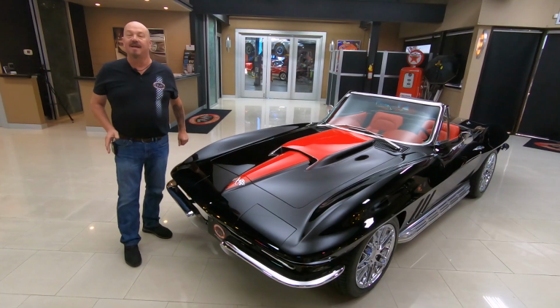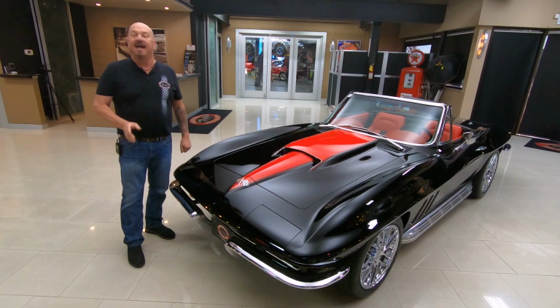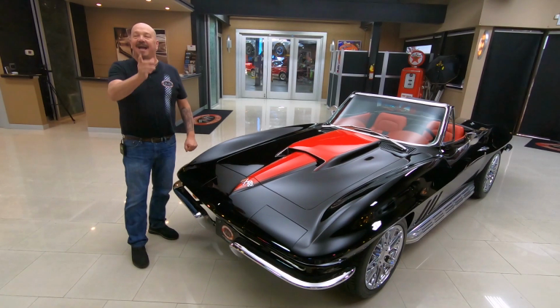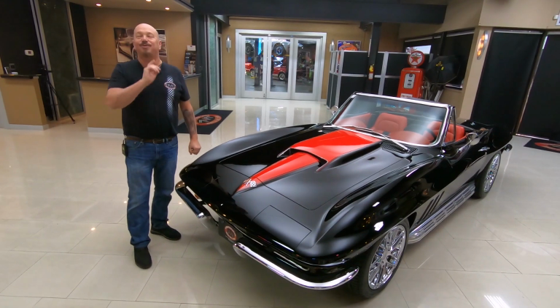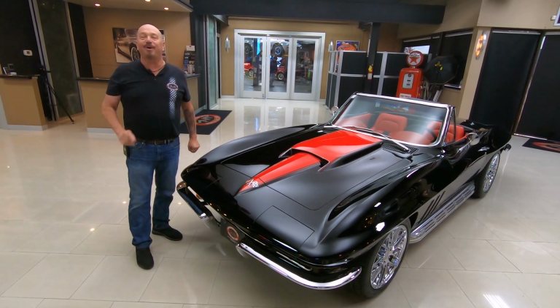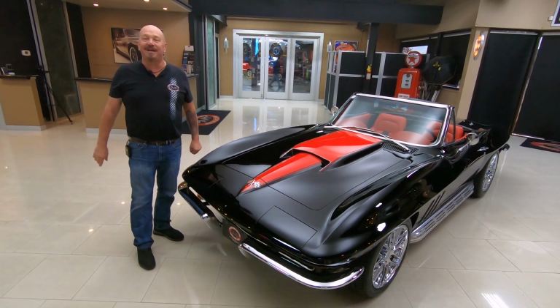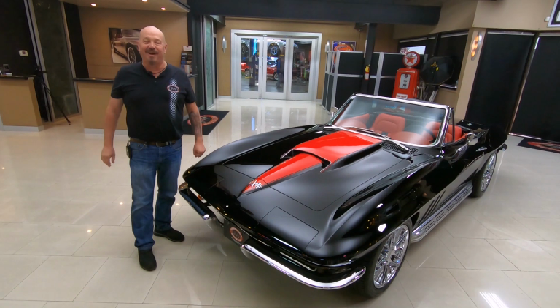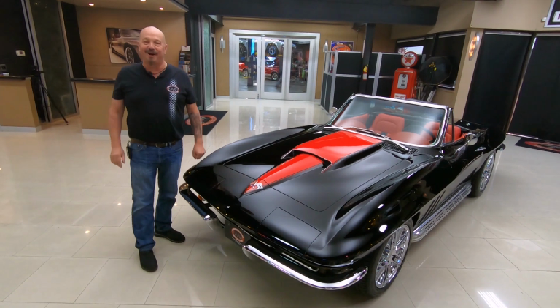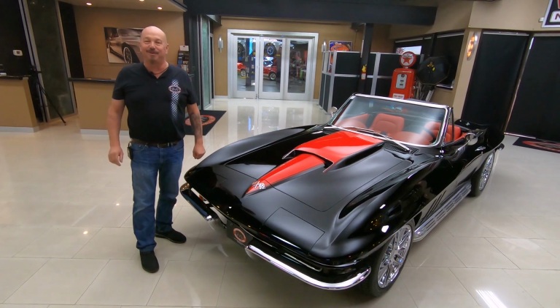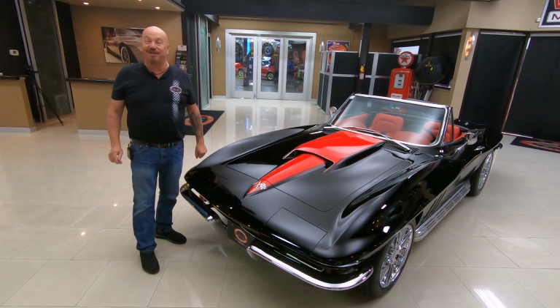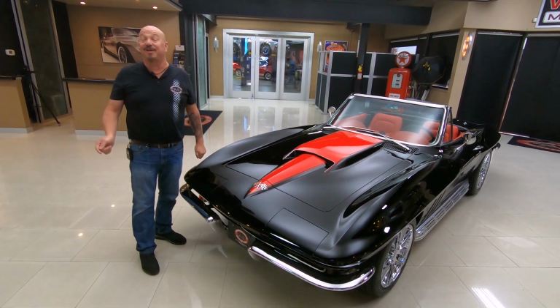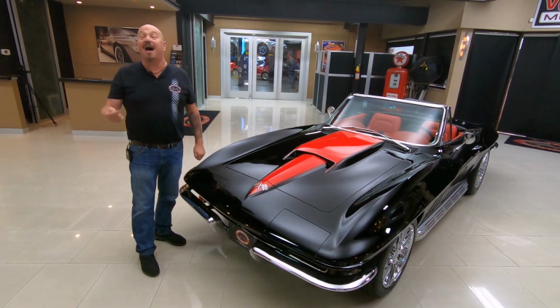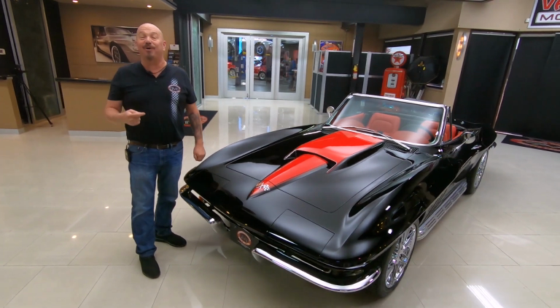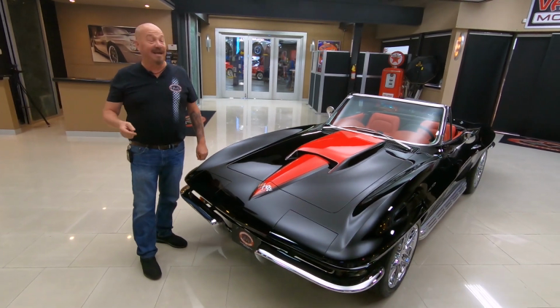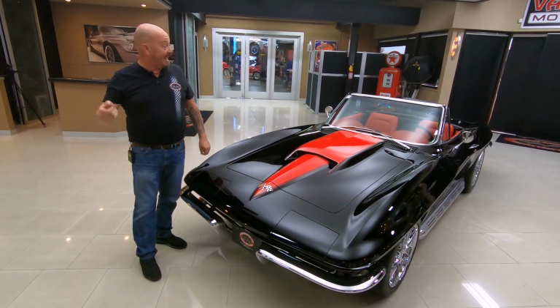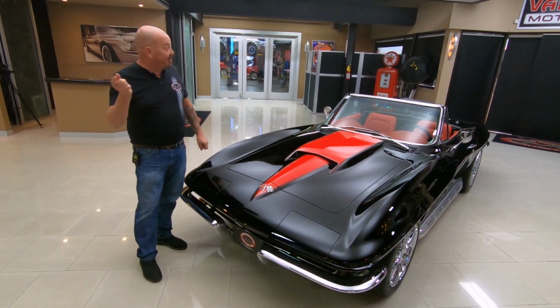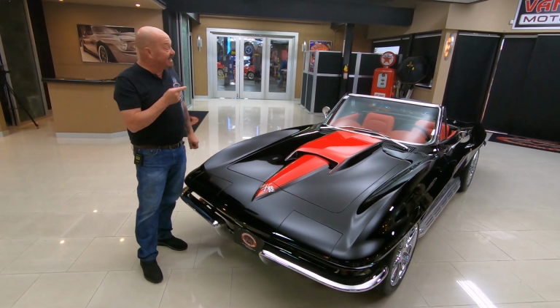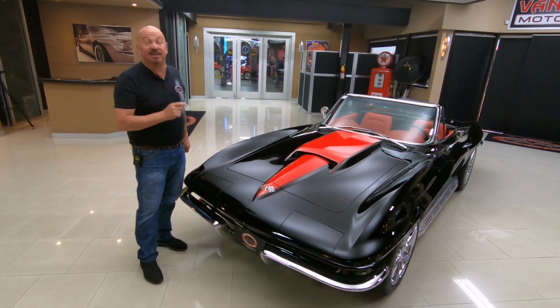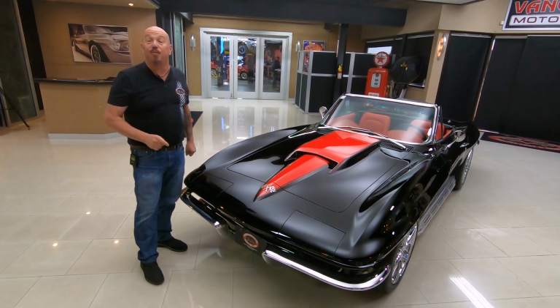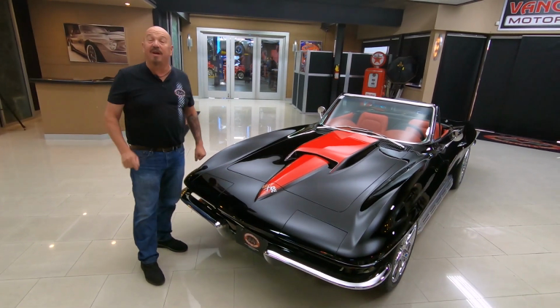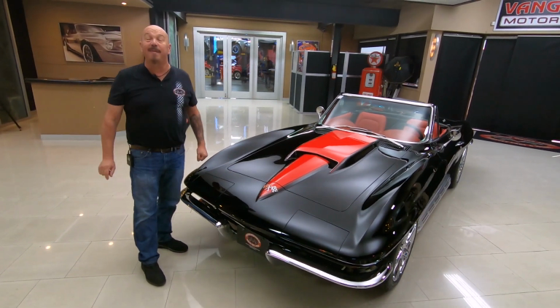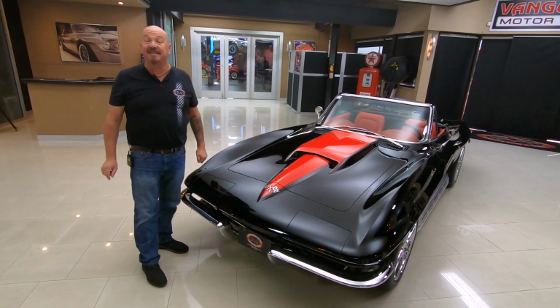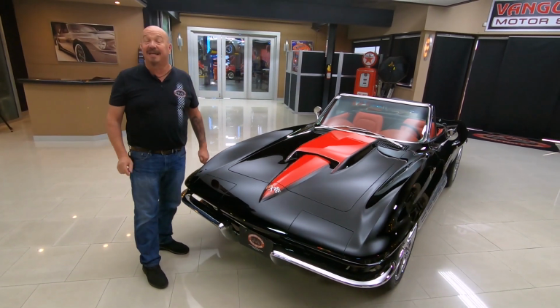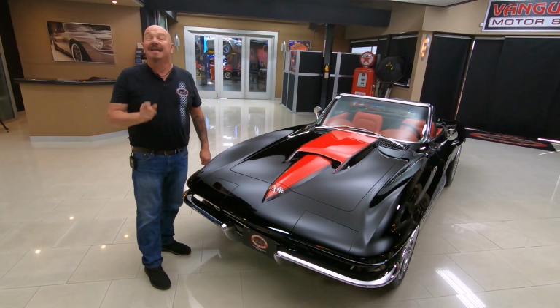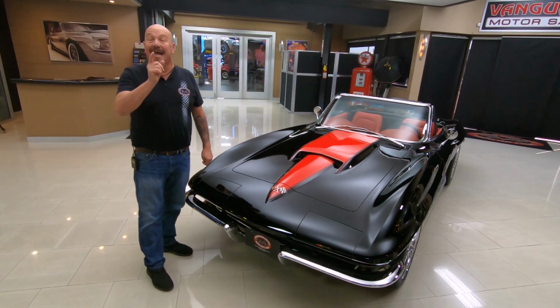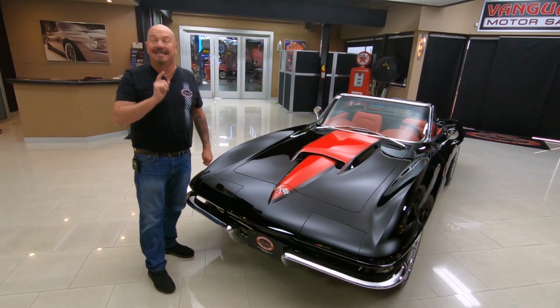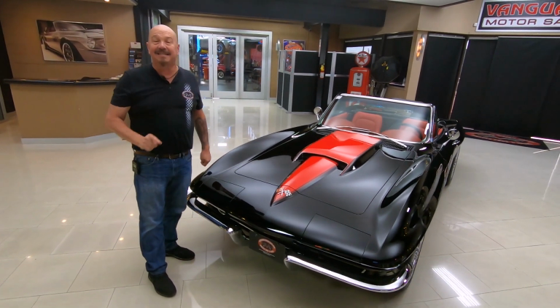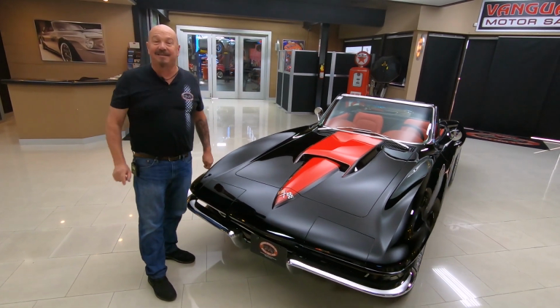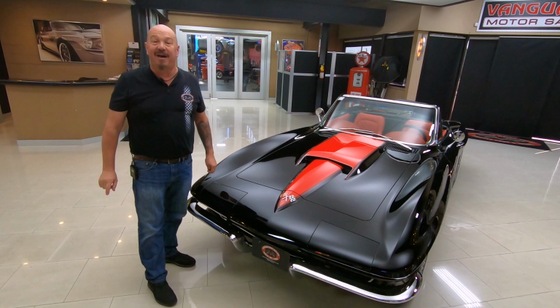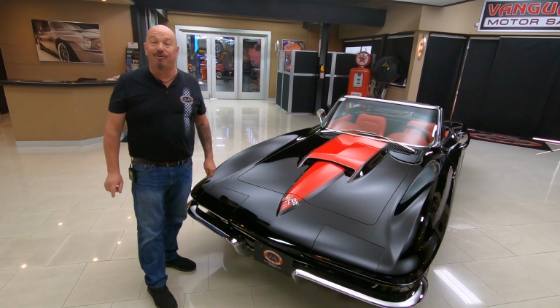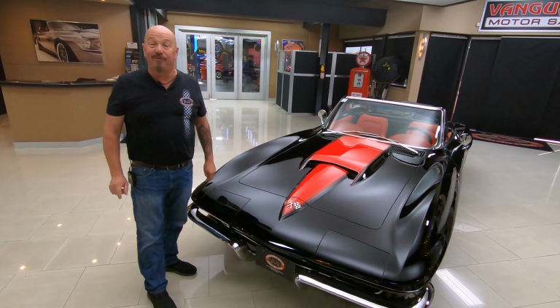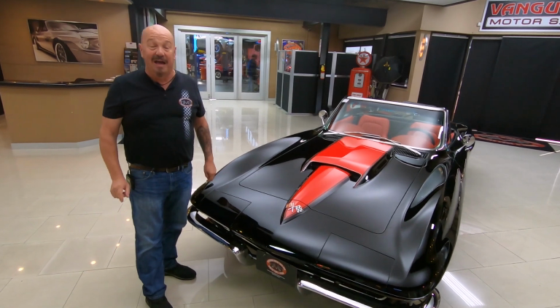Hey guys, welcome back to Vanguard Motor Sales. I'm Greg and this is one amazing 1965 Corvette.